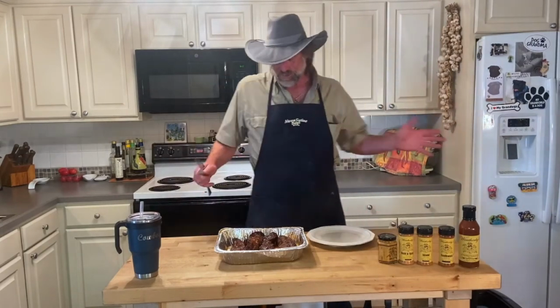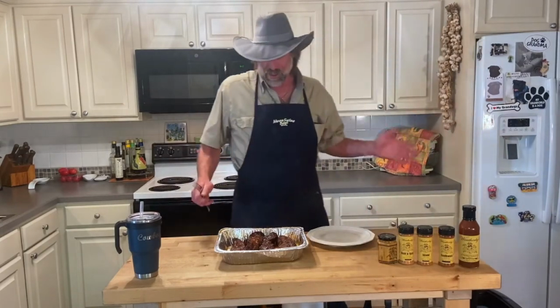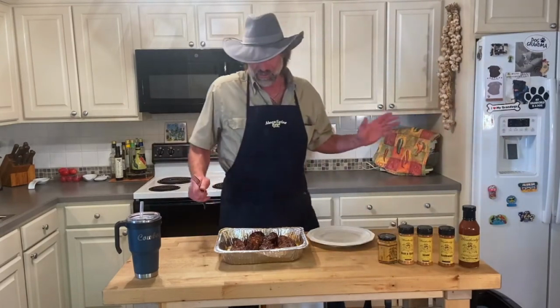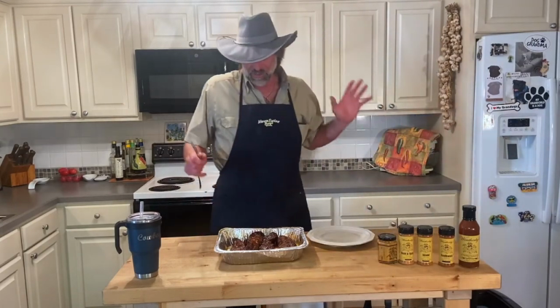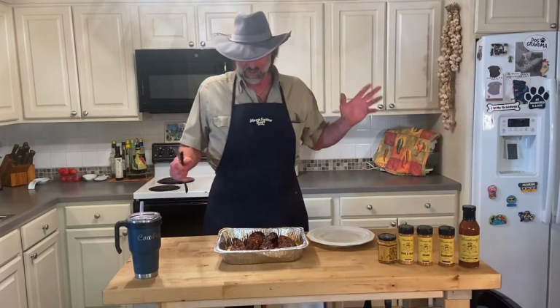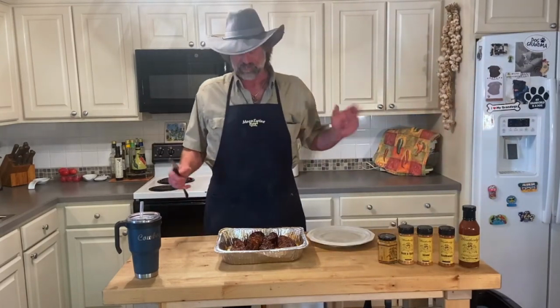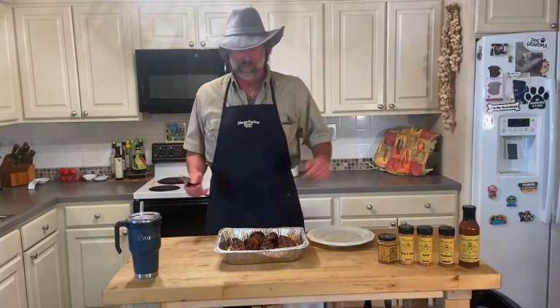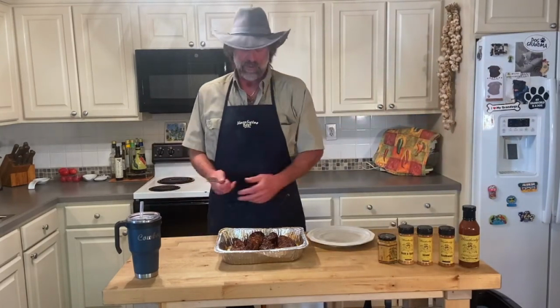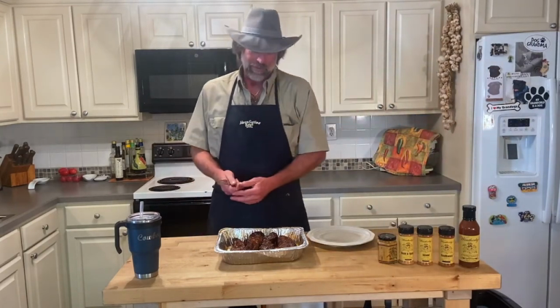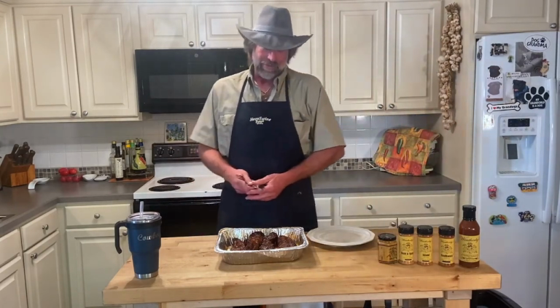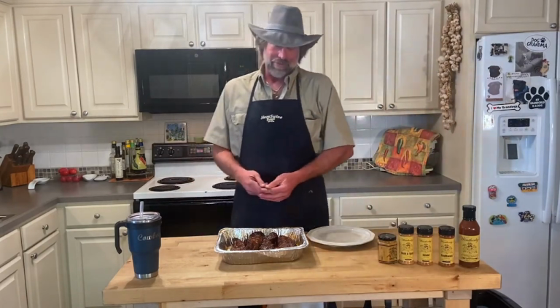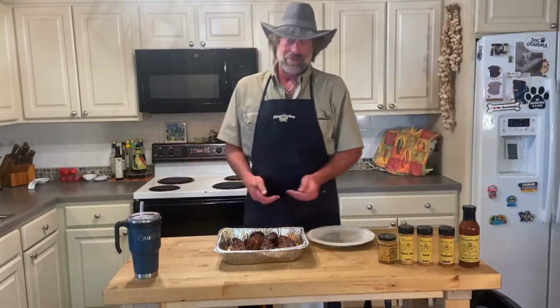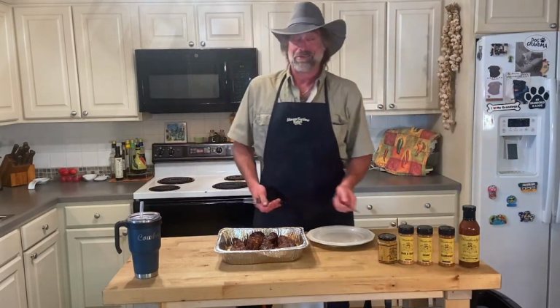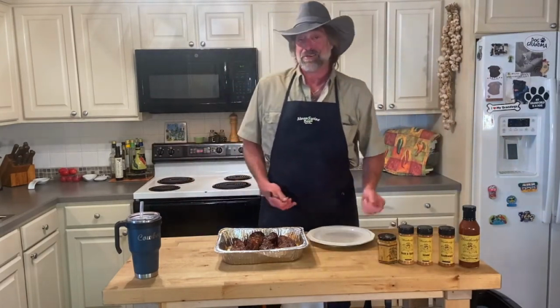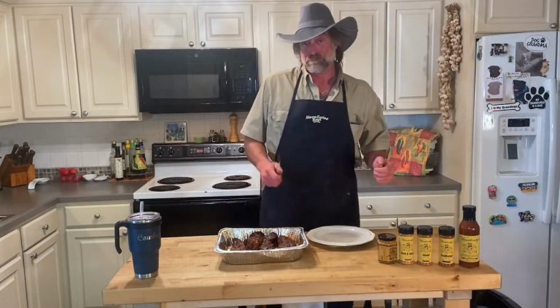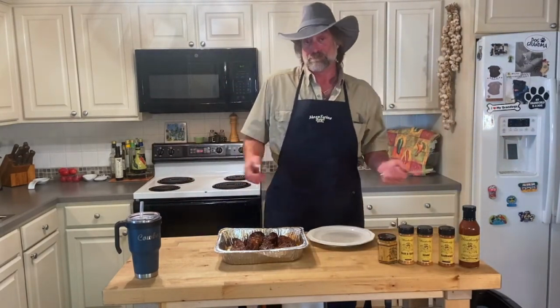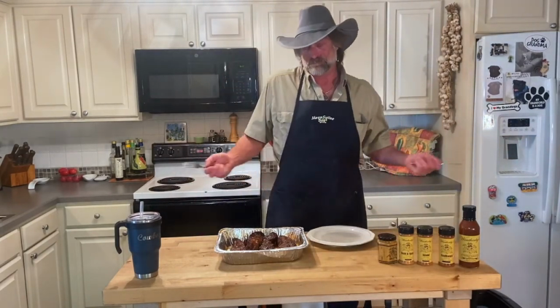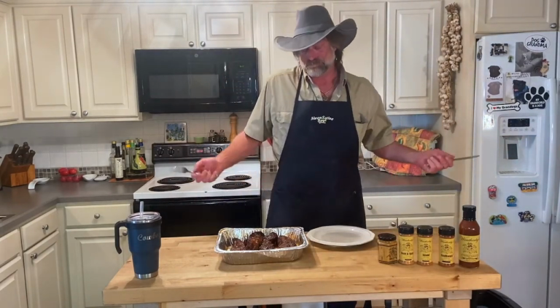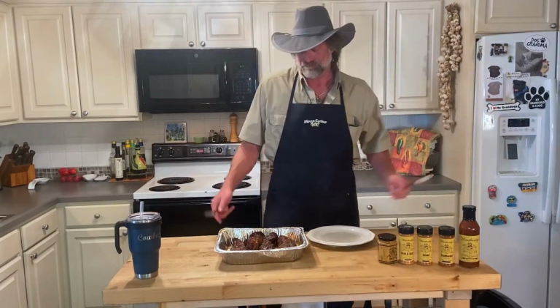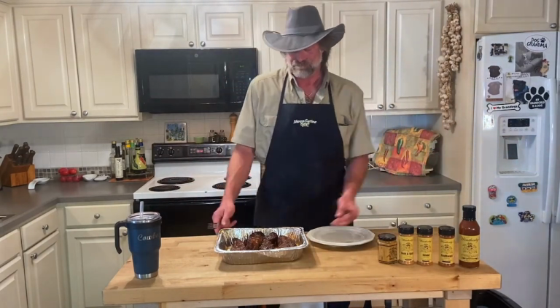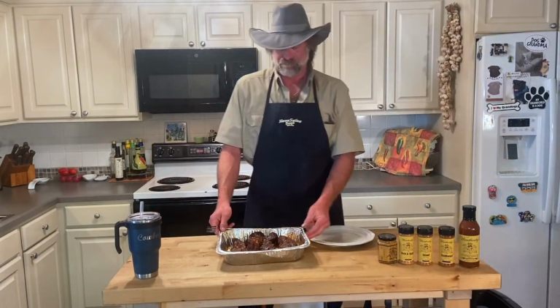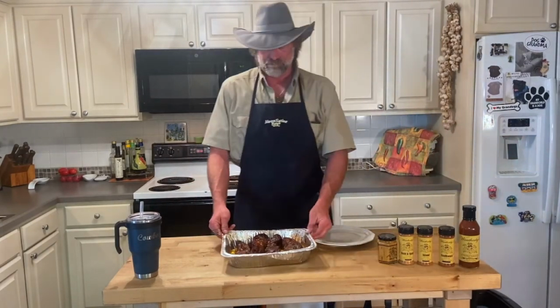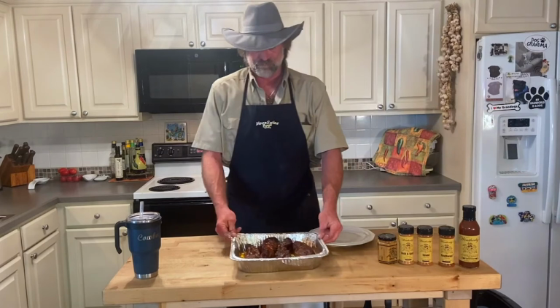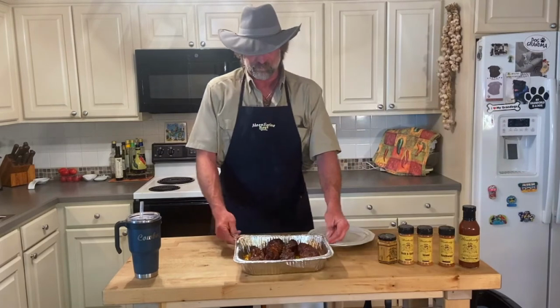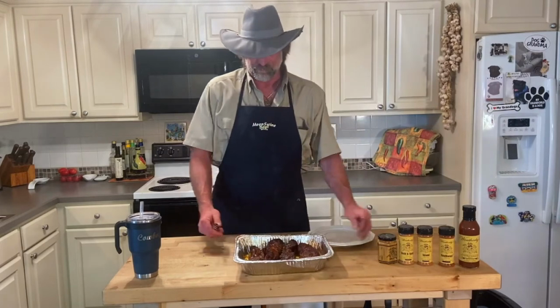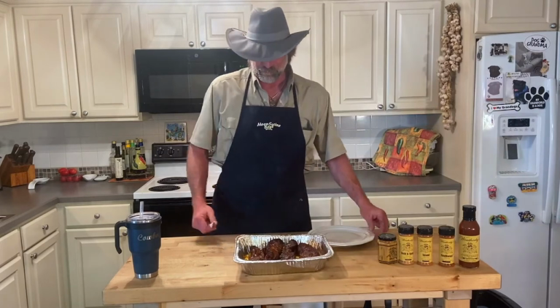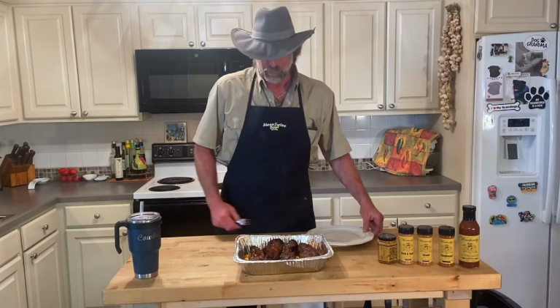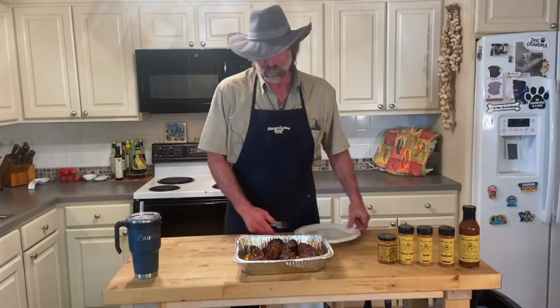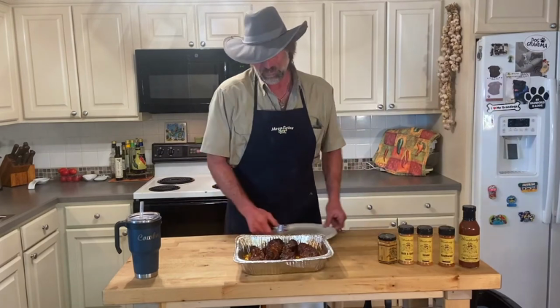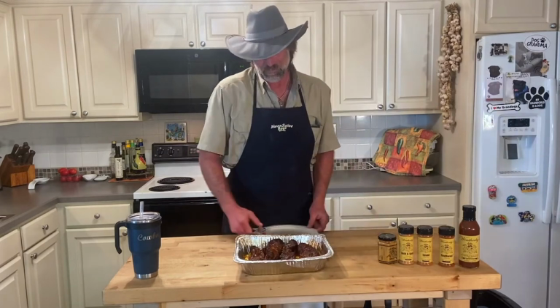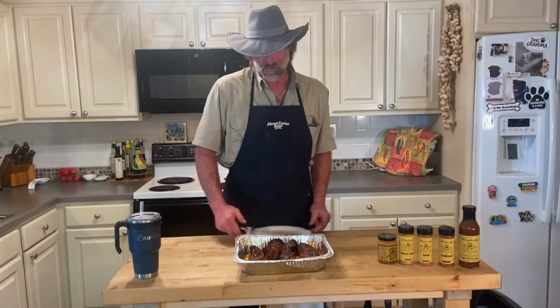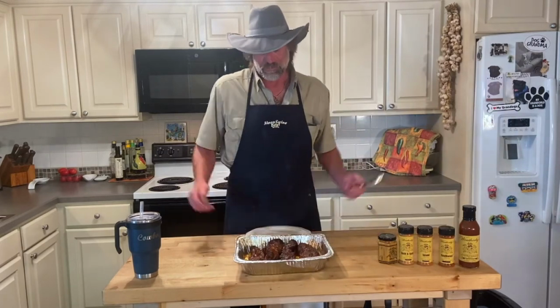You saw our country ribs. Now we're going to sit back and sample it.